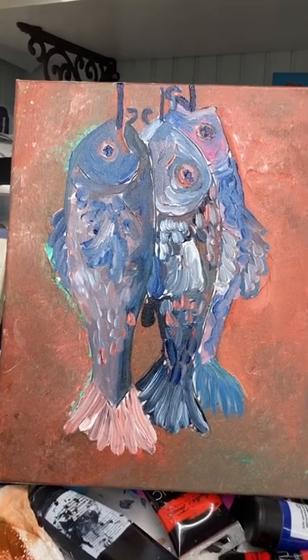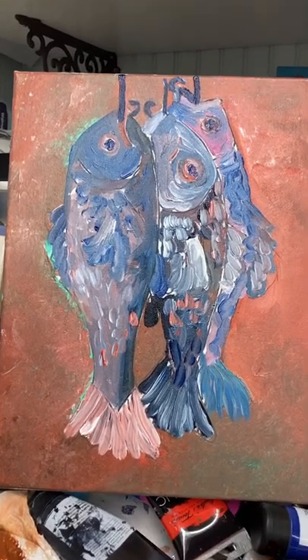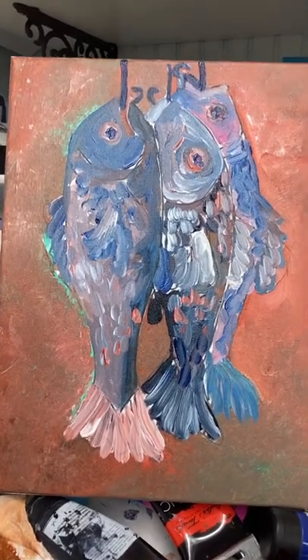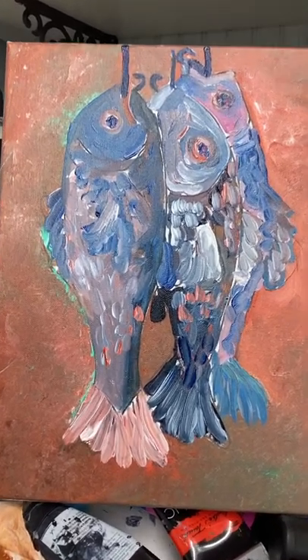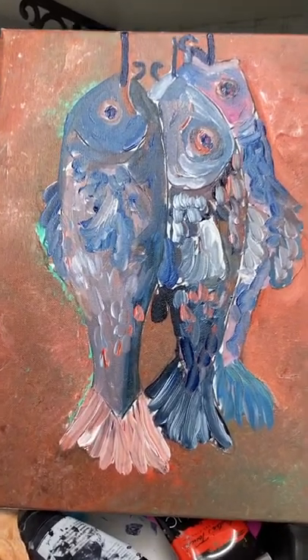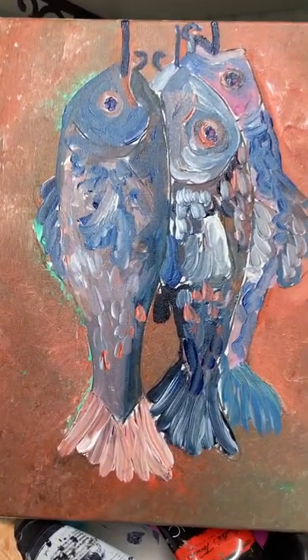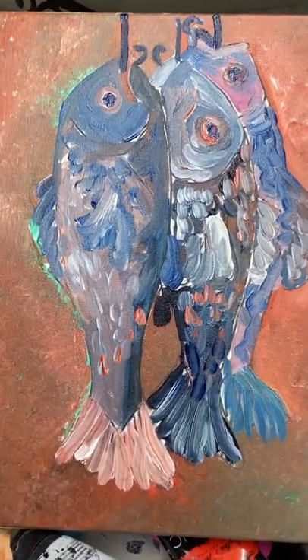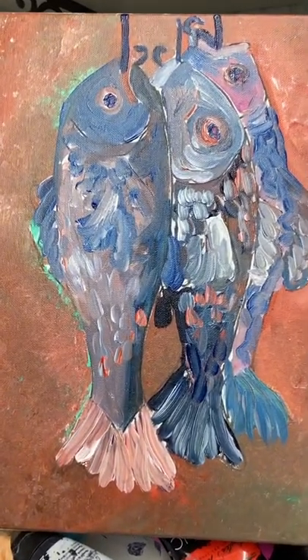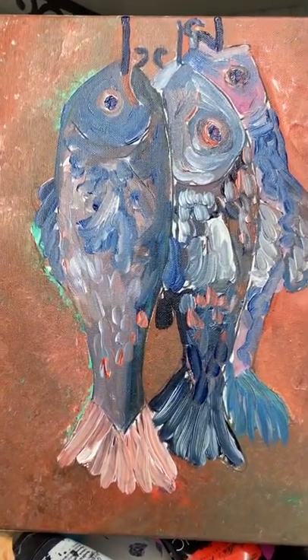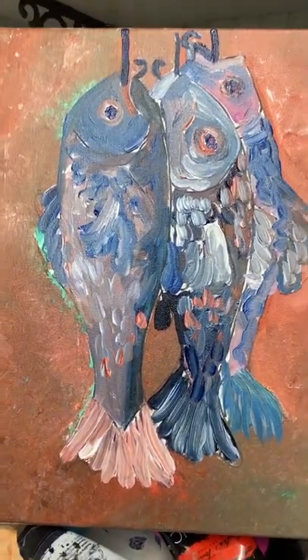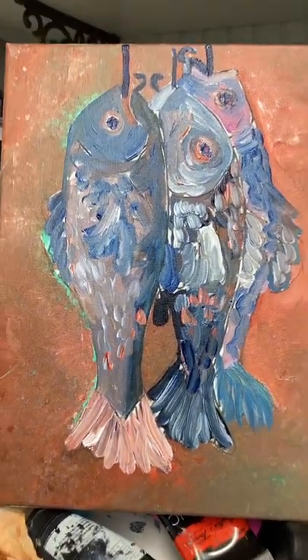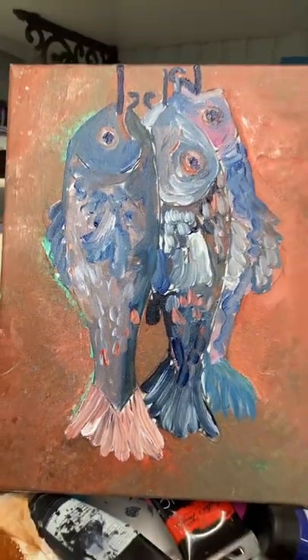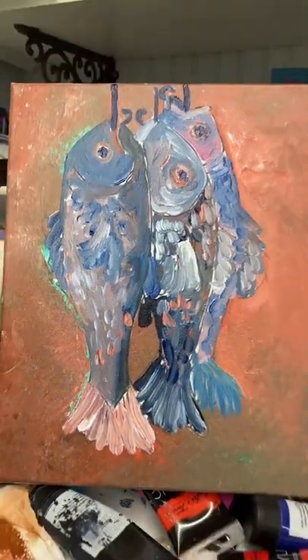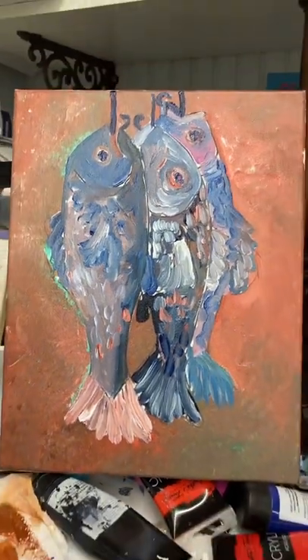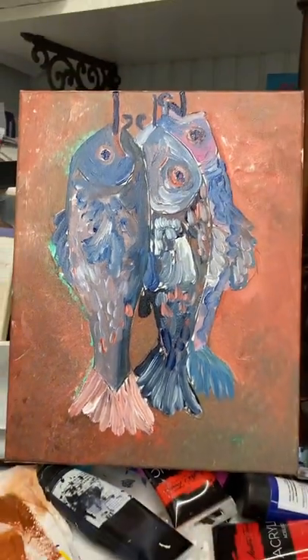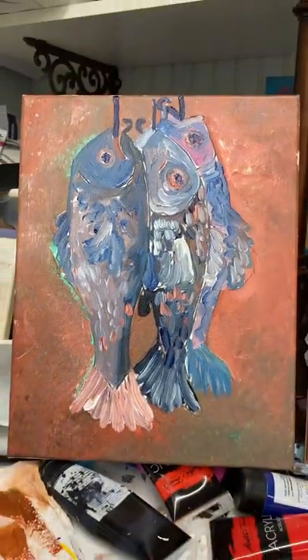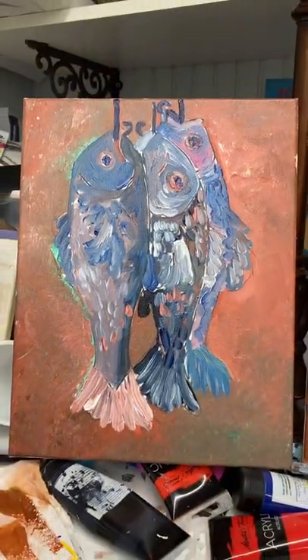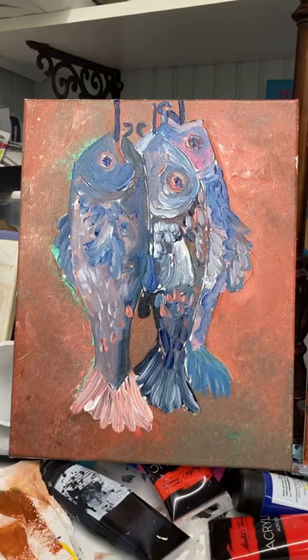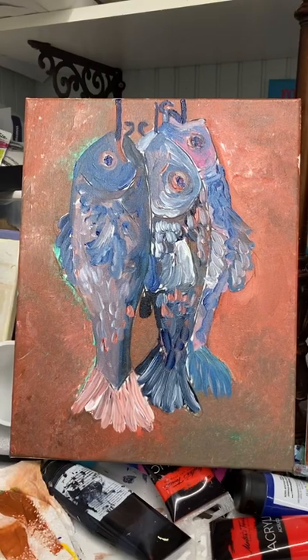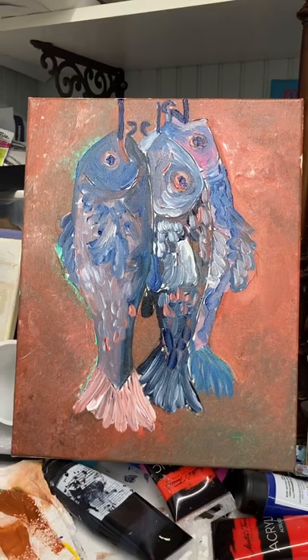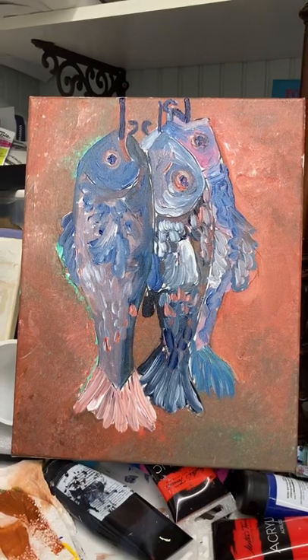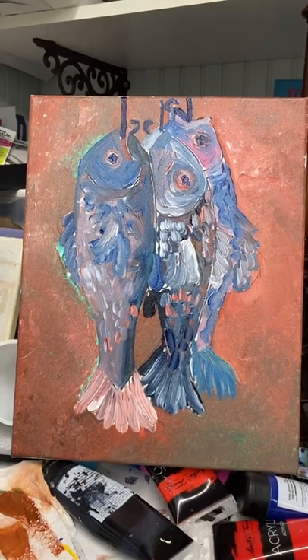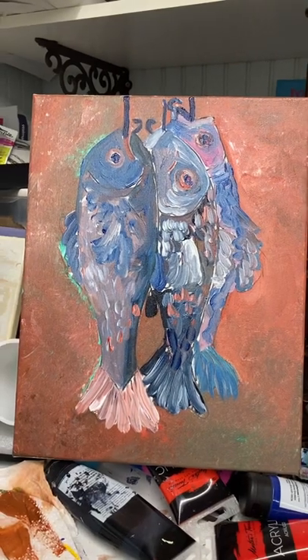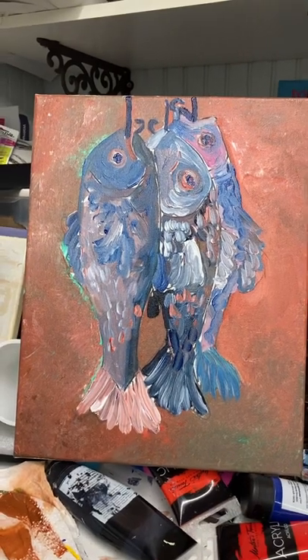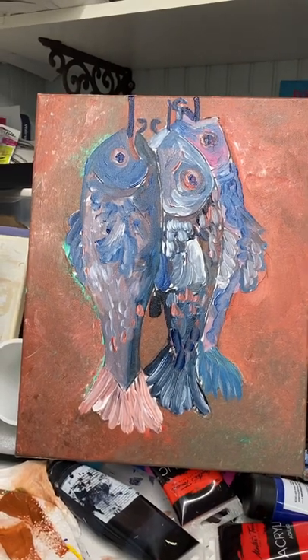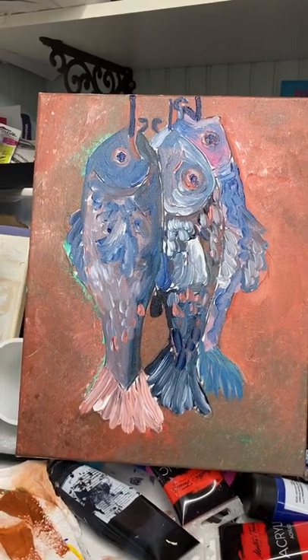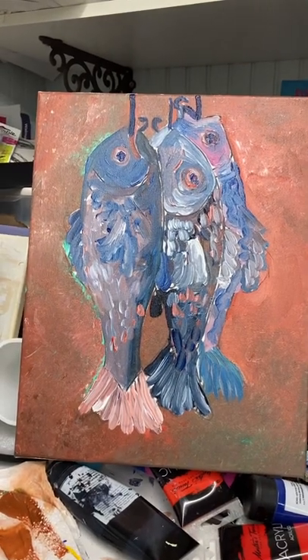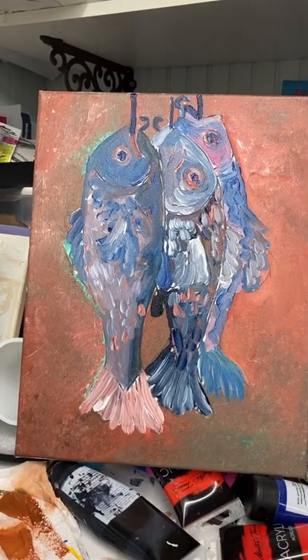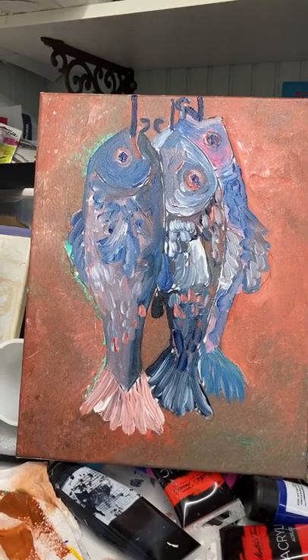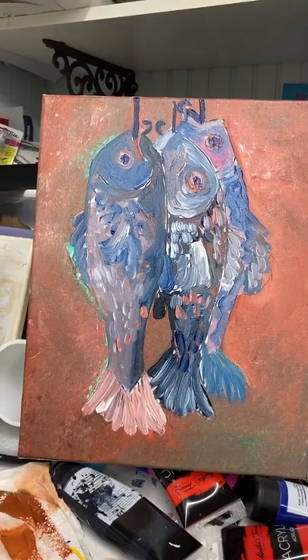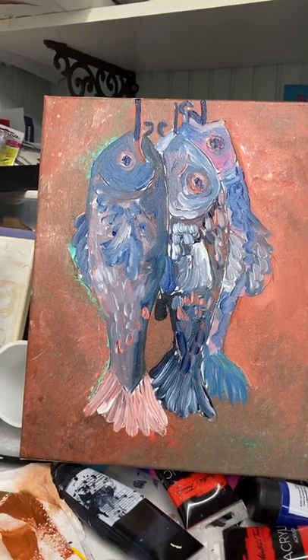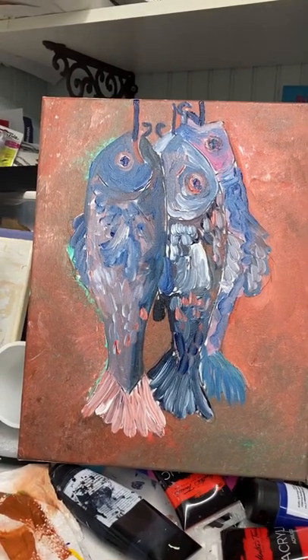Anyway guys, look at these colors. It was a big surprise to me. I thought I had it all figured out. Try it!